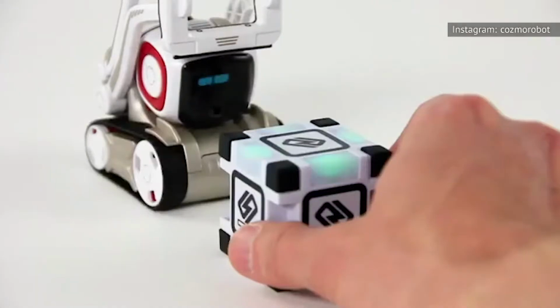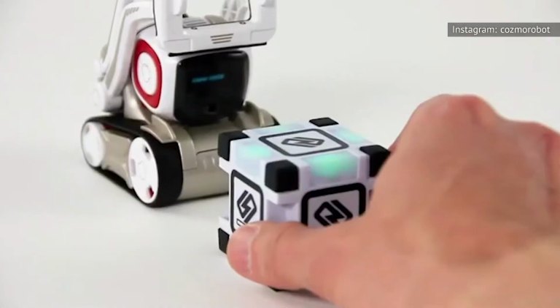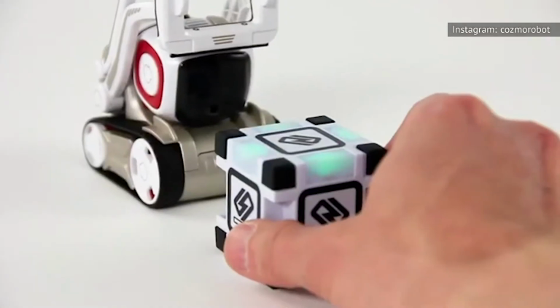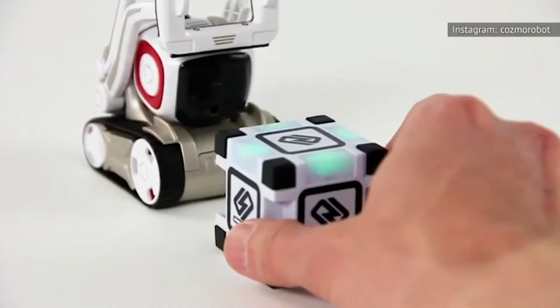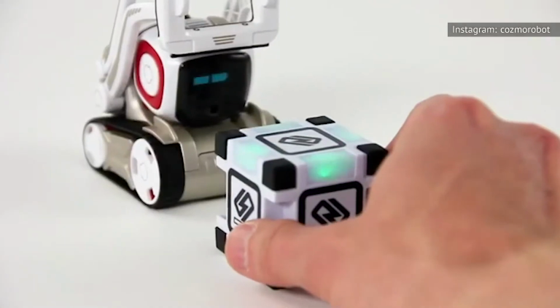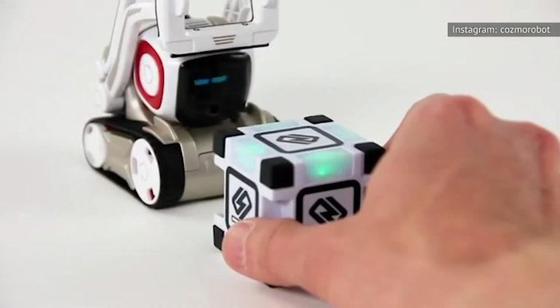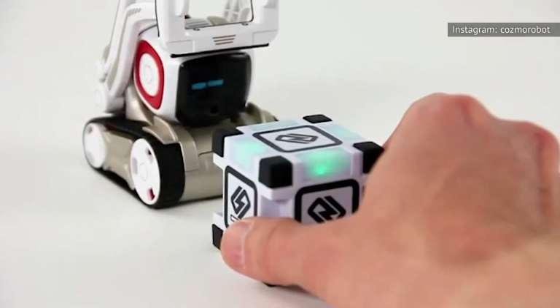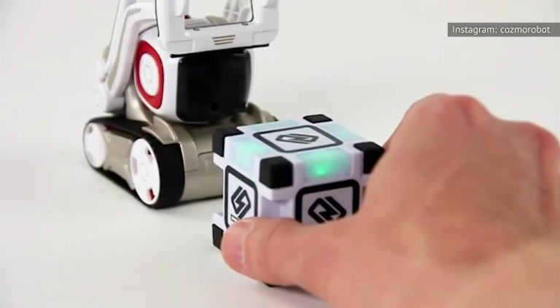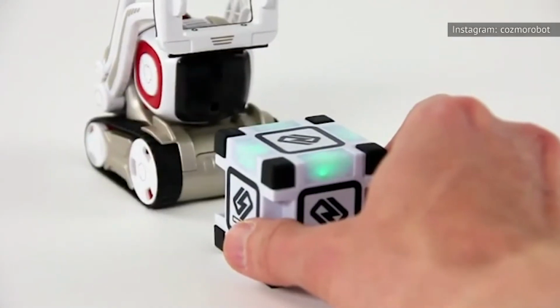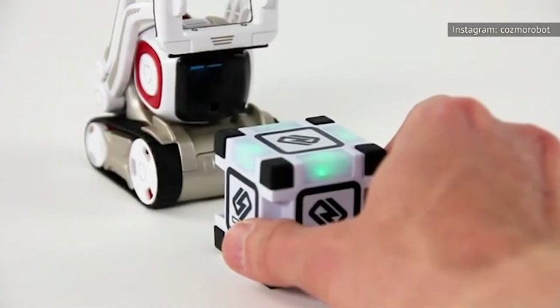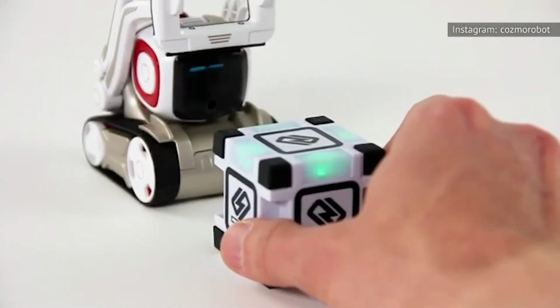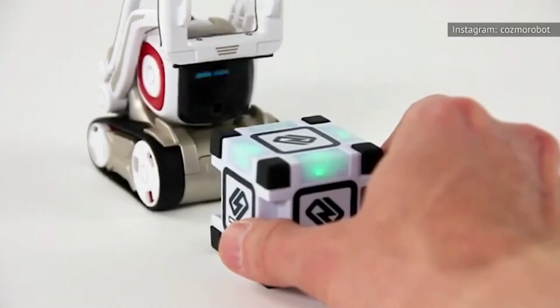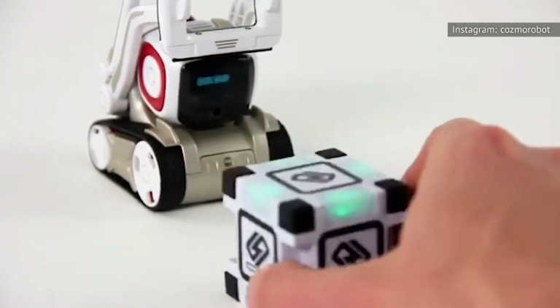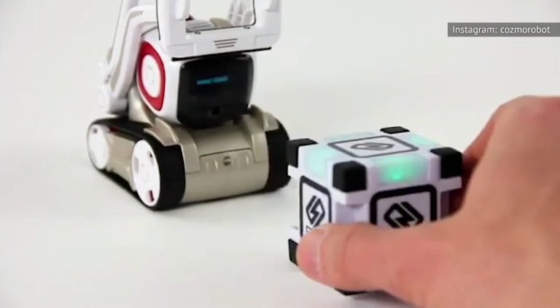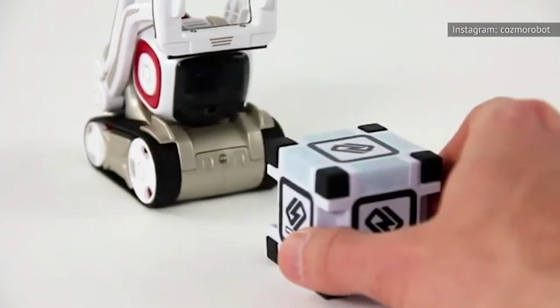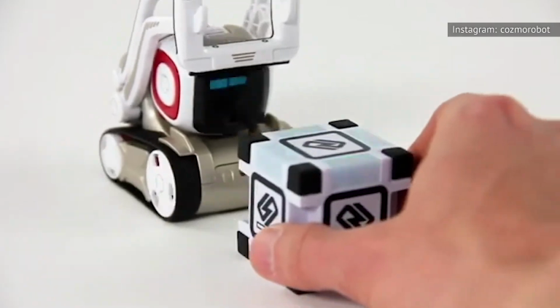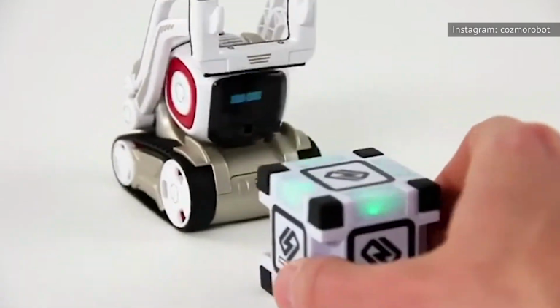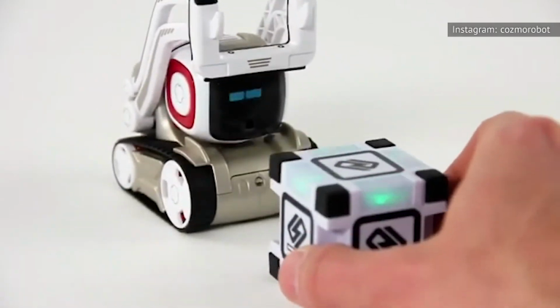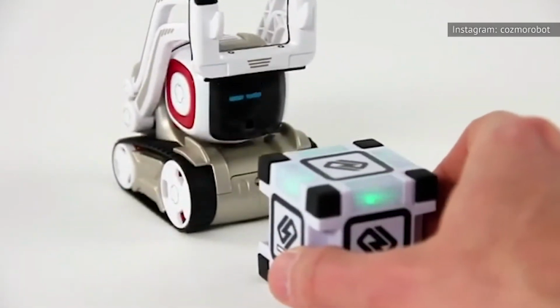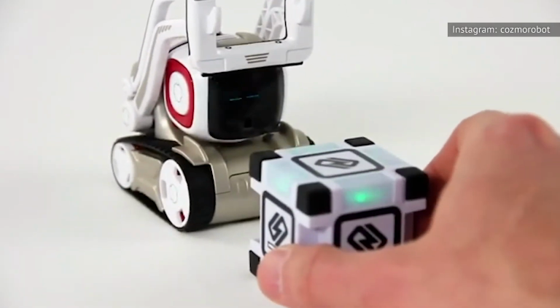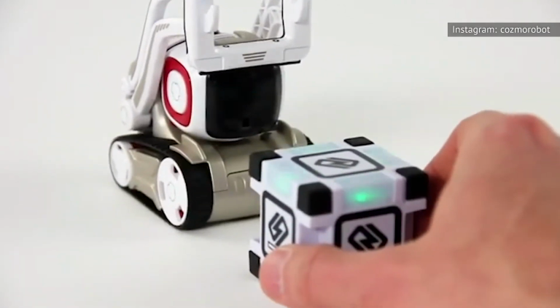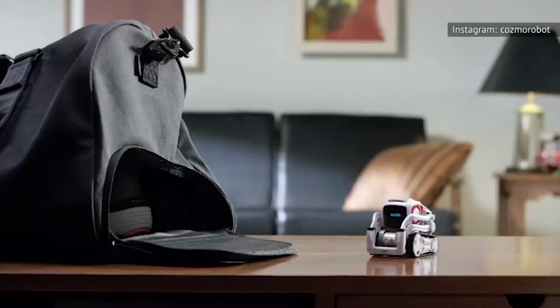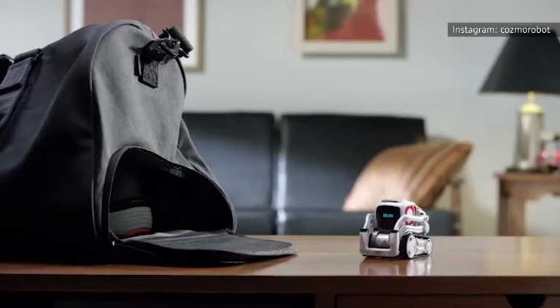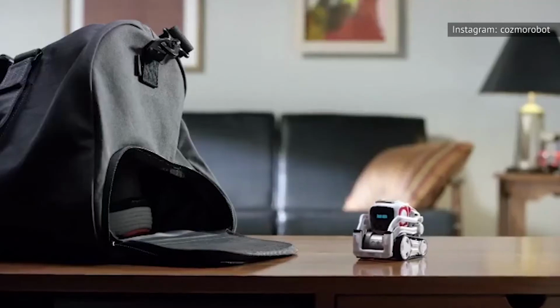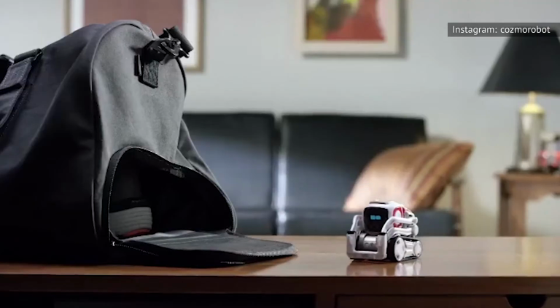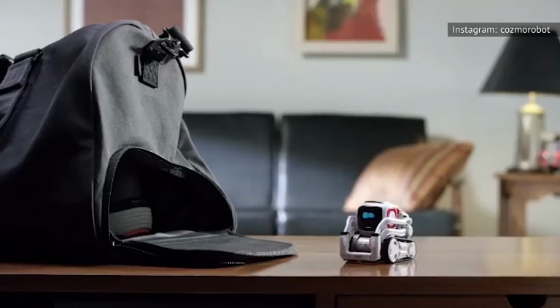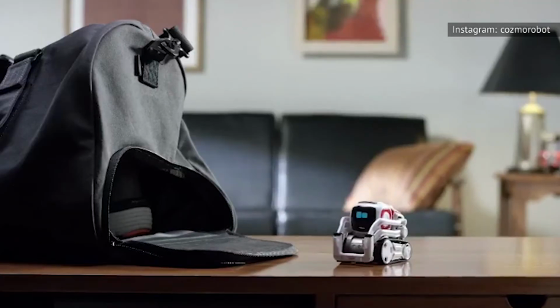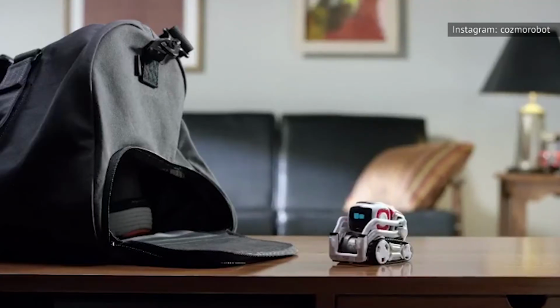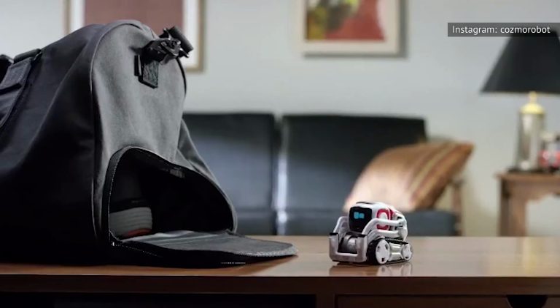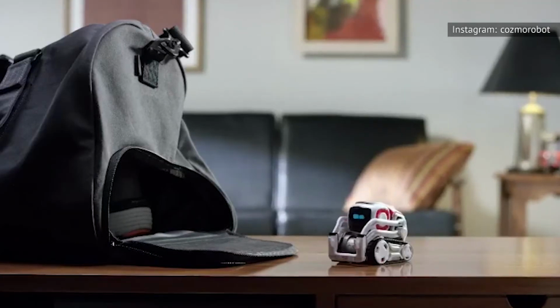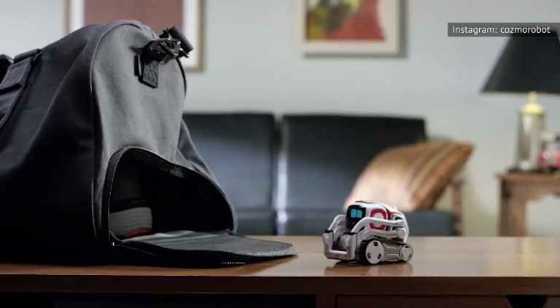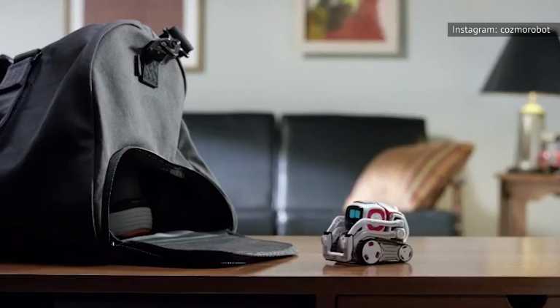At $300 for the latest model, the Cosmo definitely isn't cheap, but it's so cute that we find it hard to care.